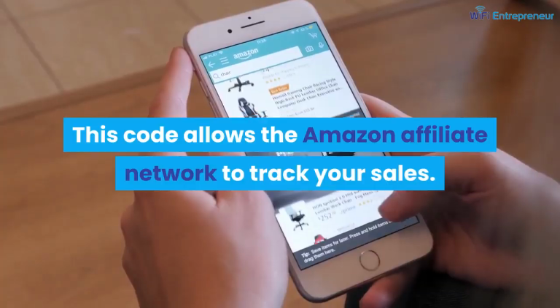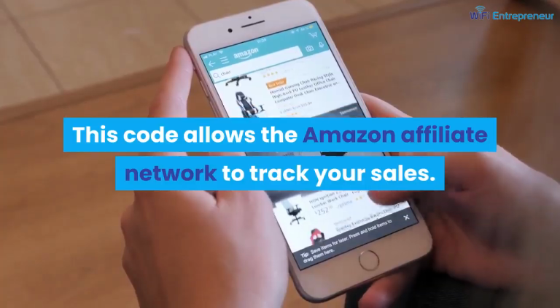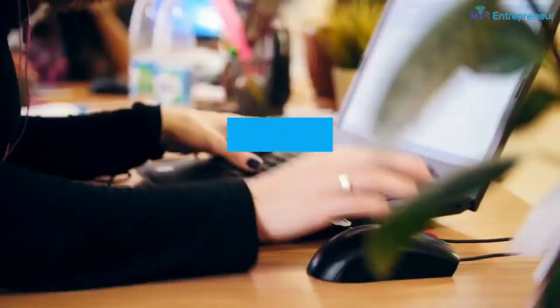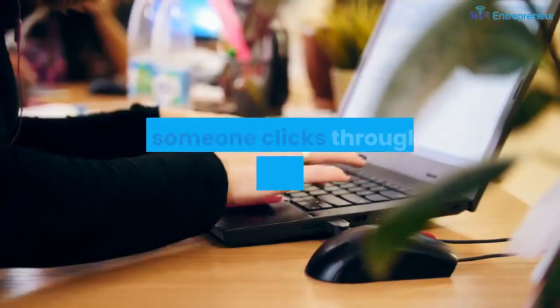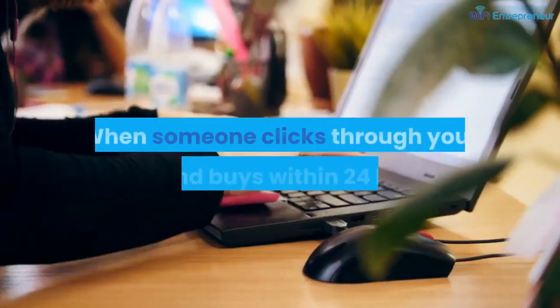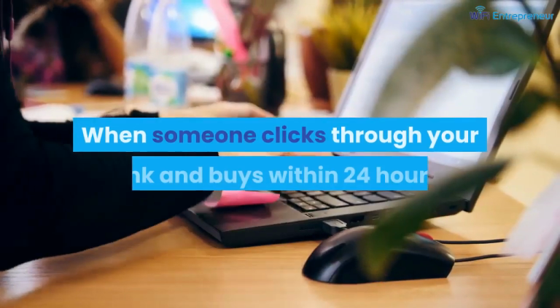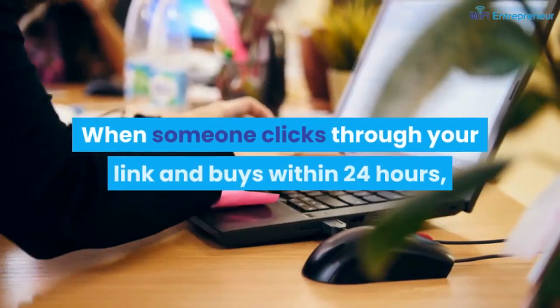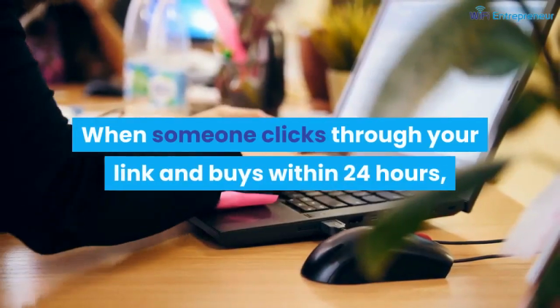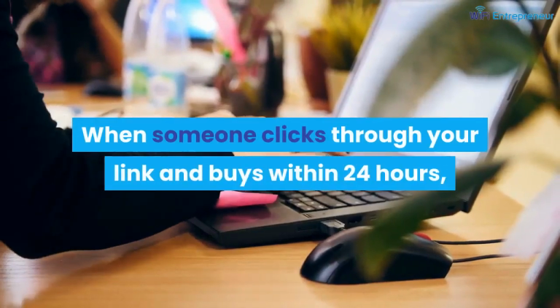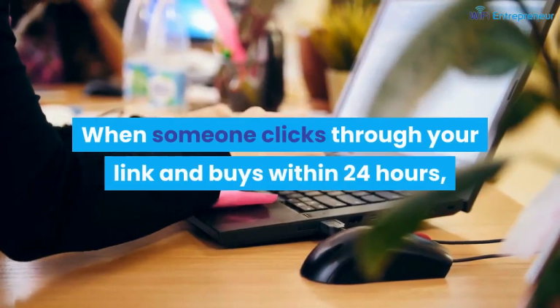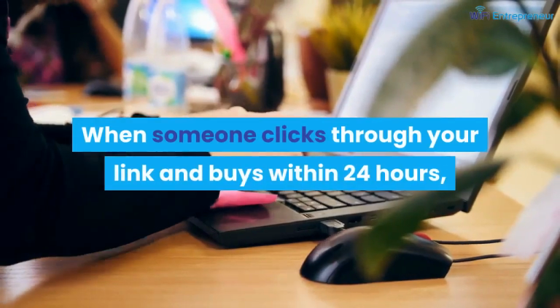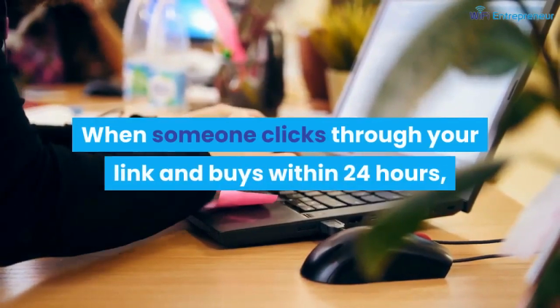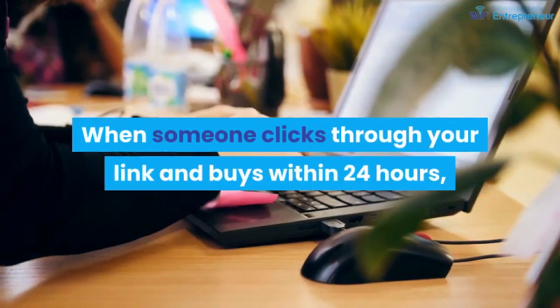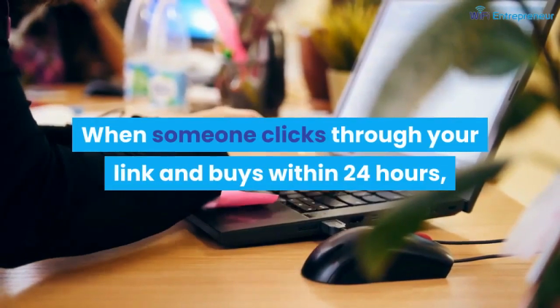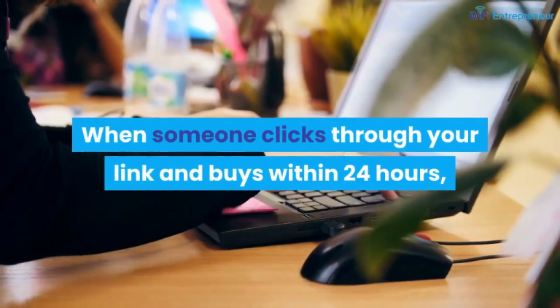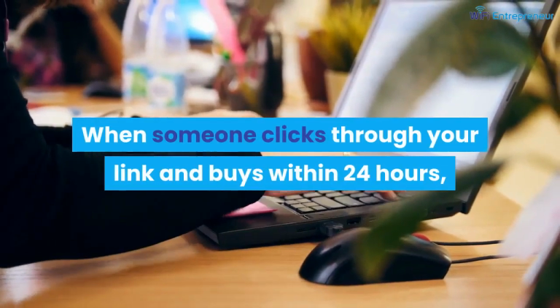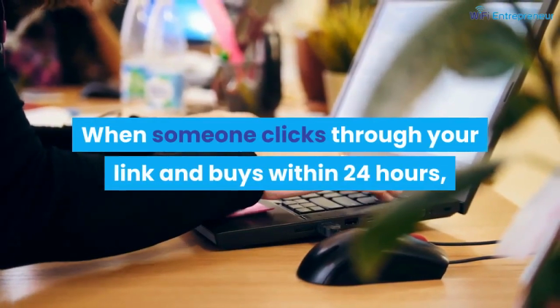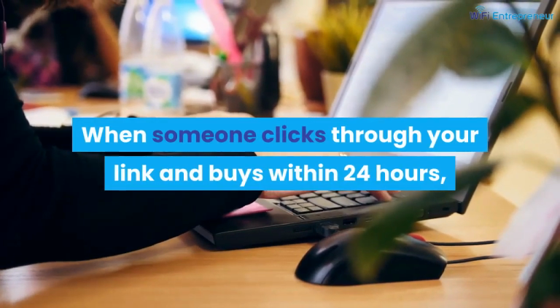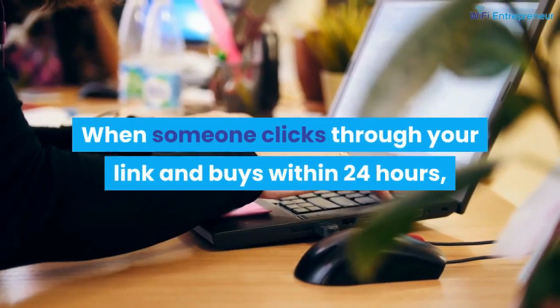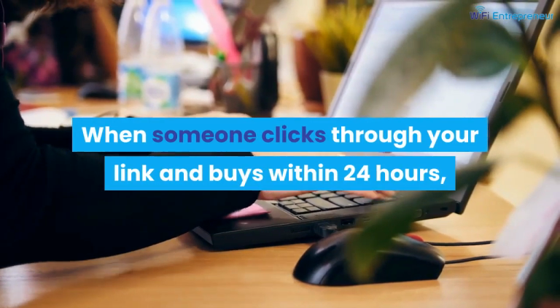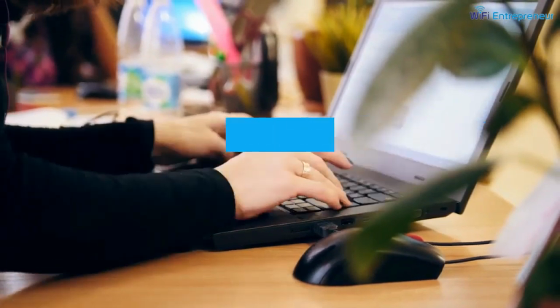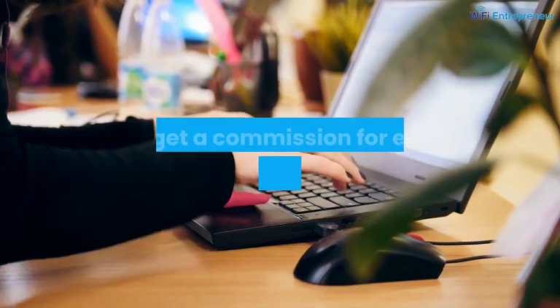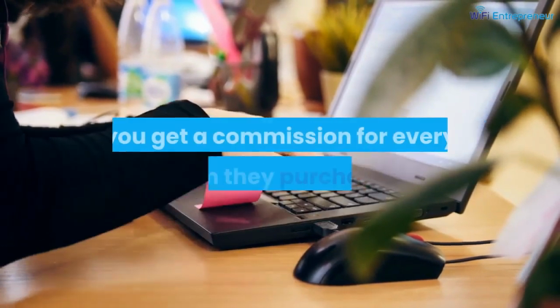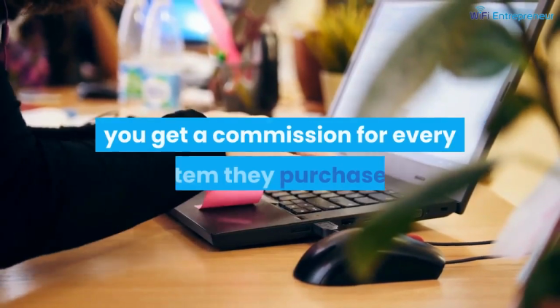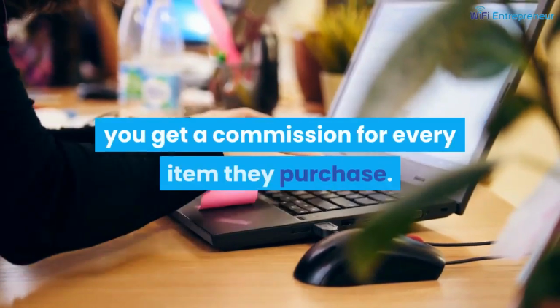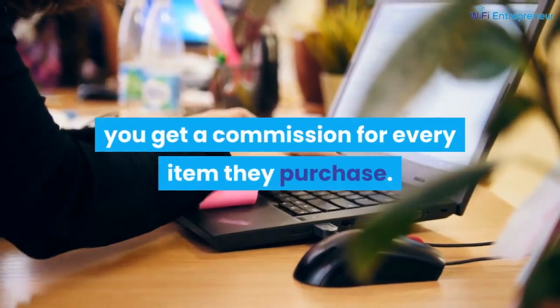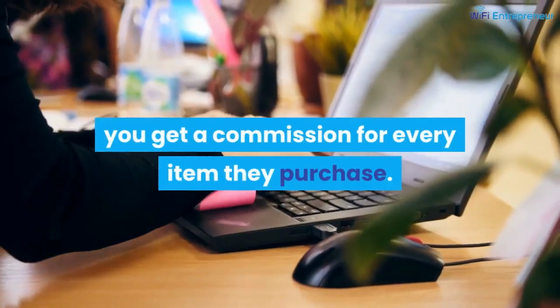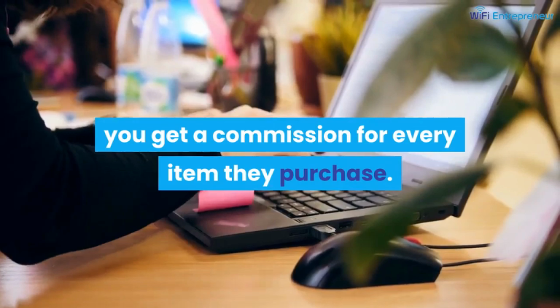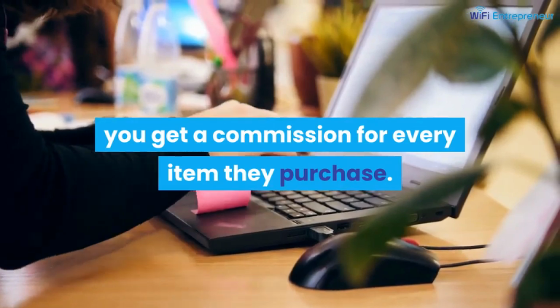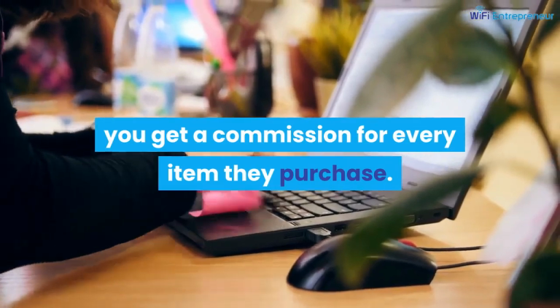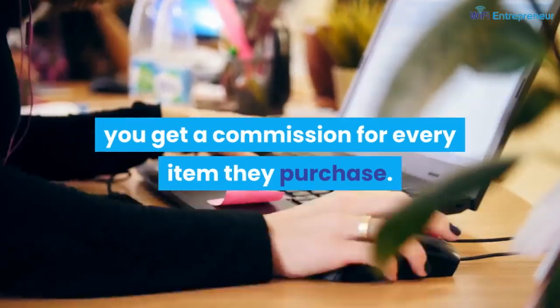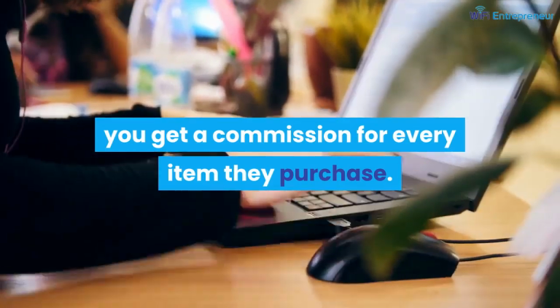When someone clicks through your link and buys within 24 hours, you get a commission for every item they purchase.